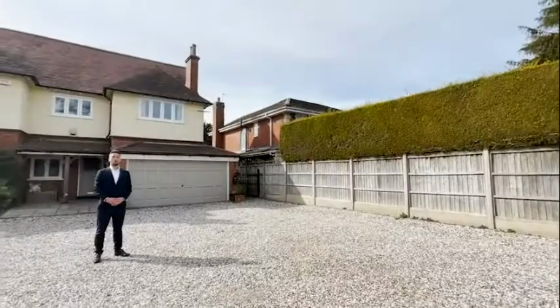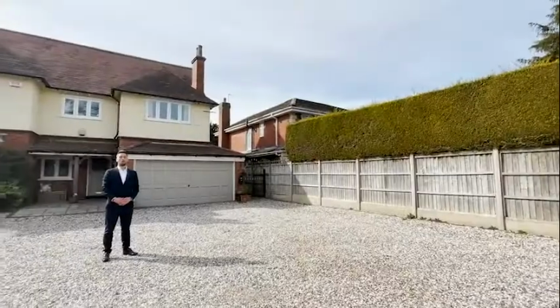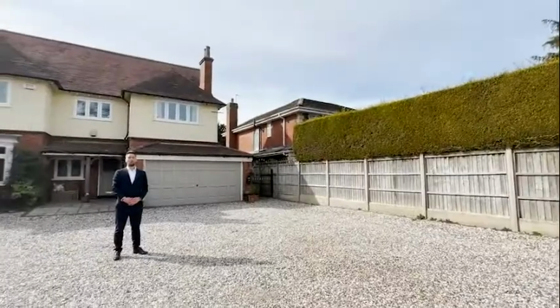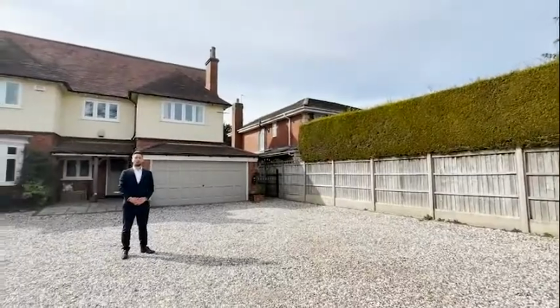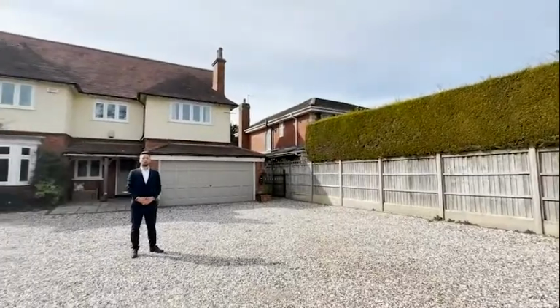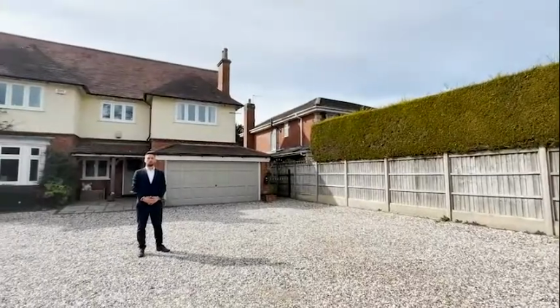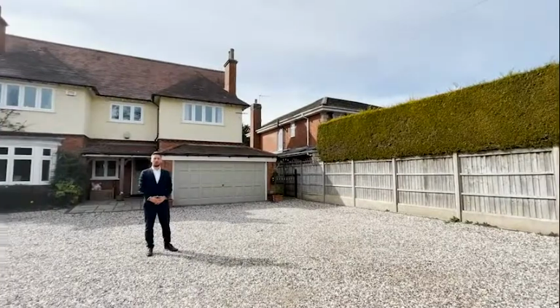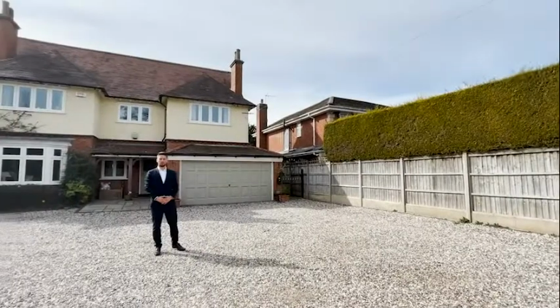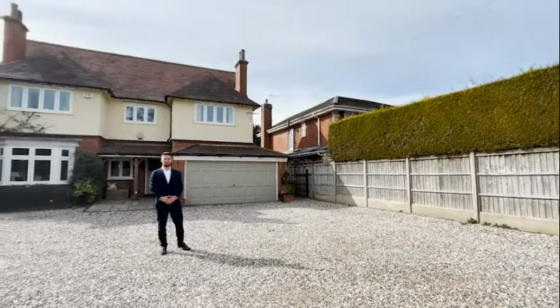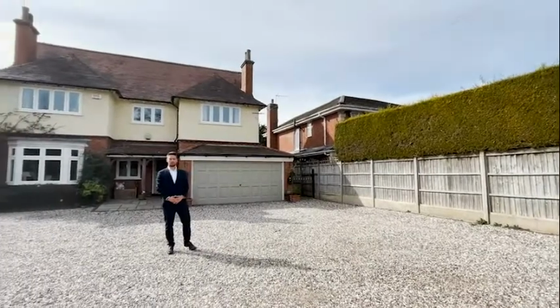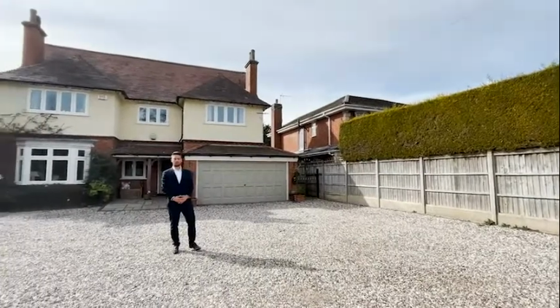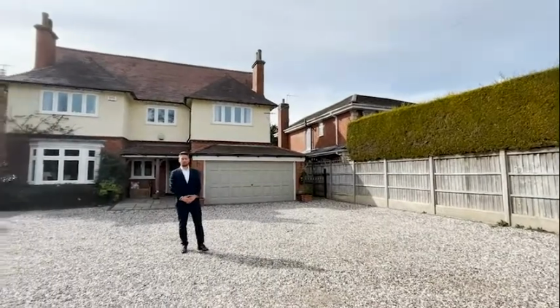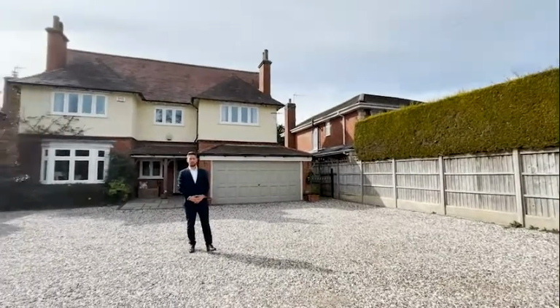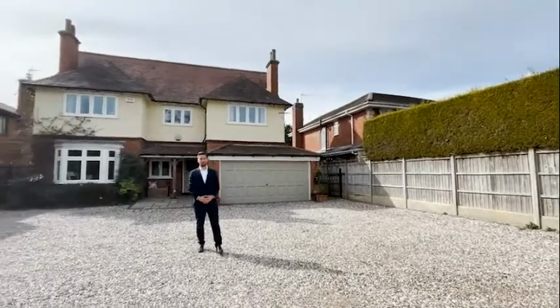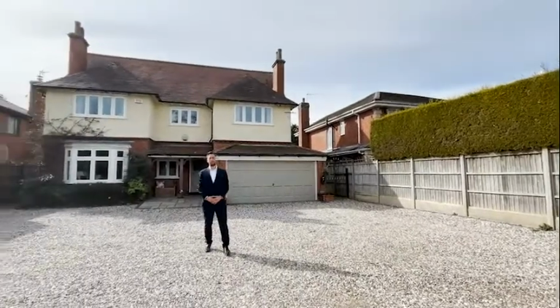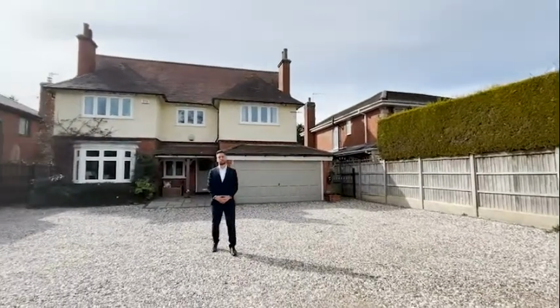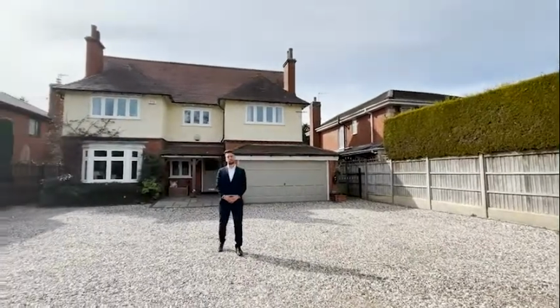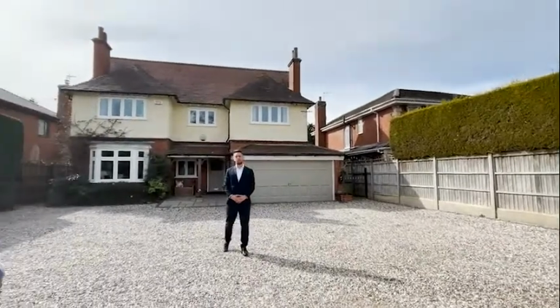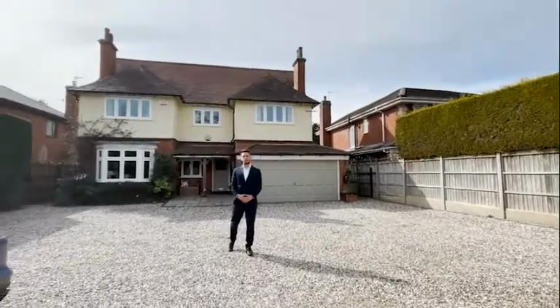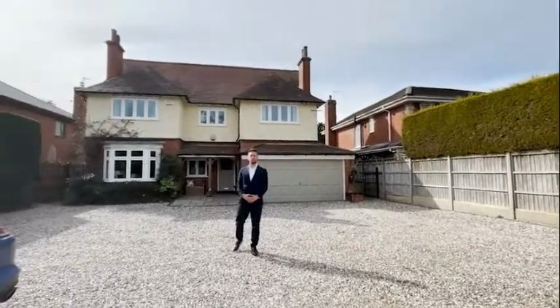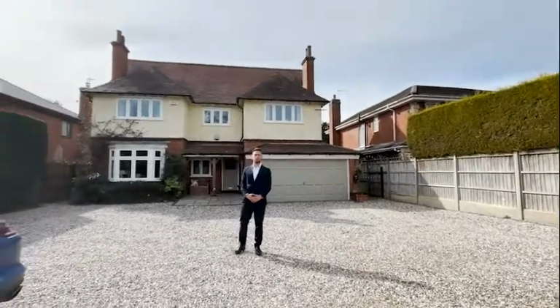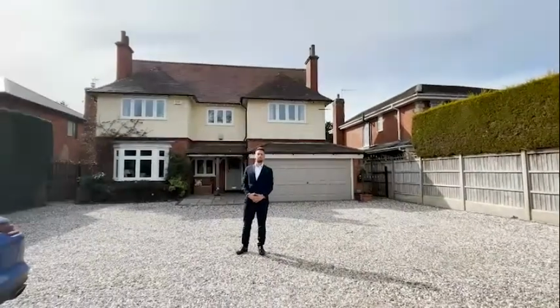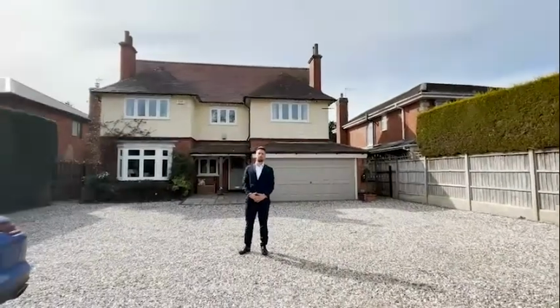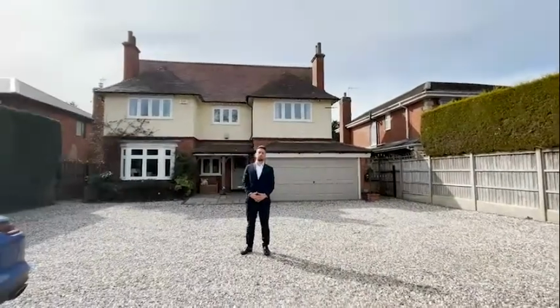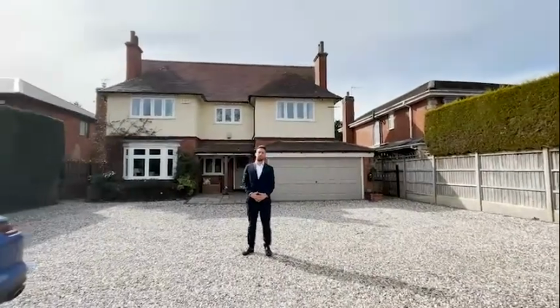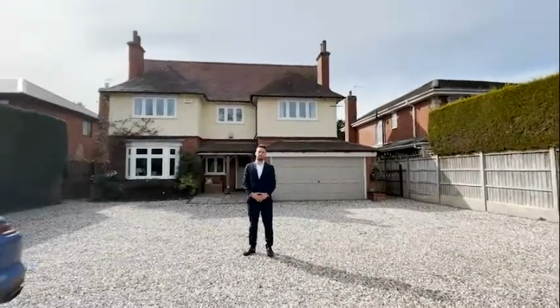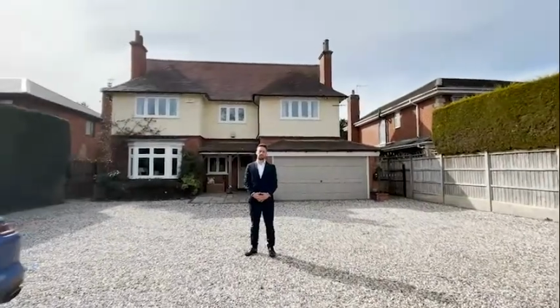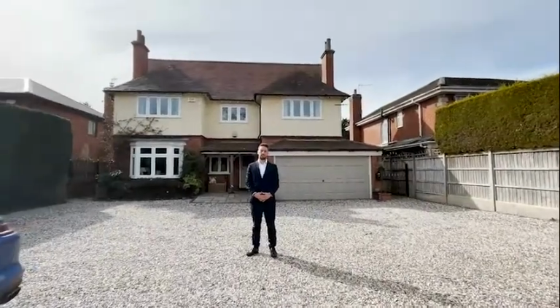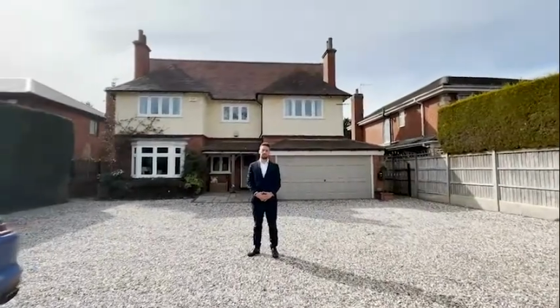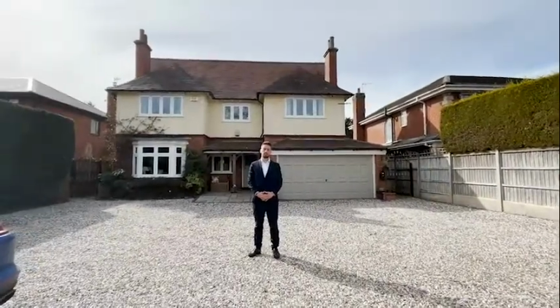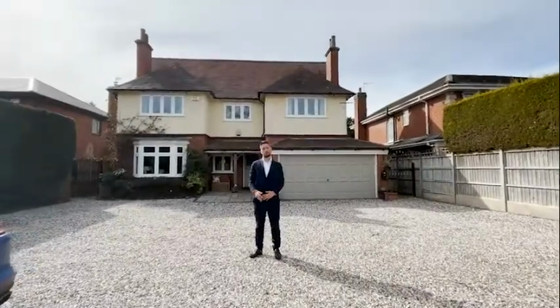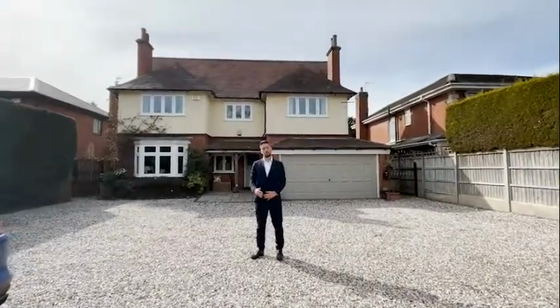Welcome to Weyland's, an over 3,000 square foot, five bedroom detached property. Come and have a look with me.